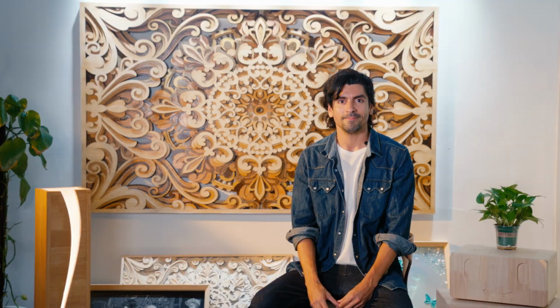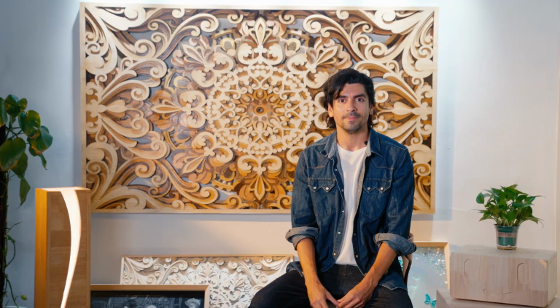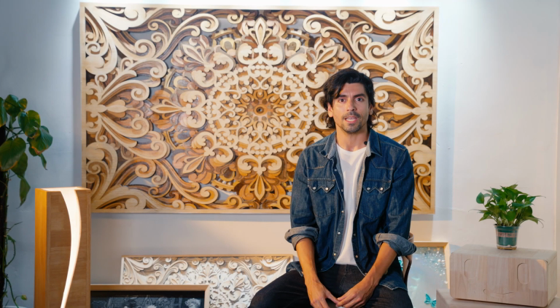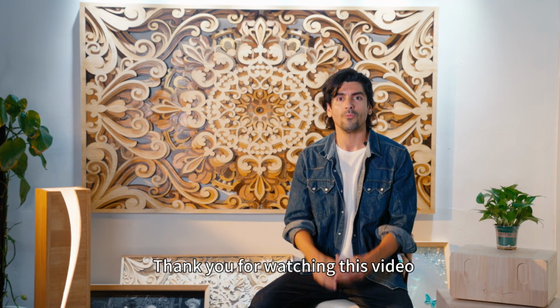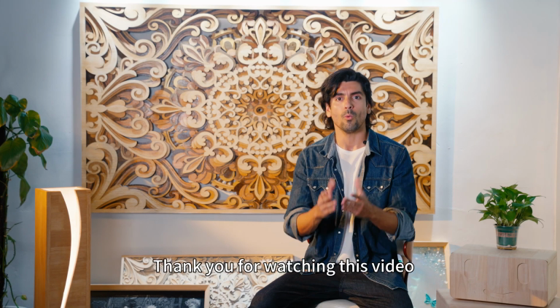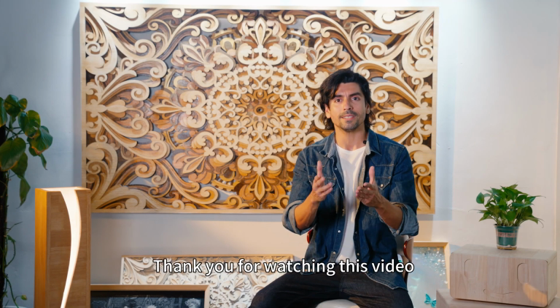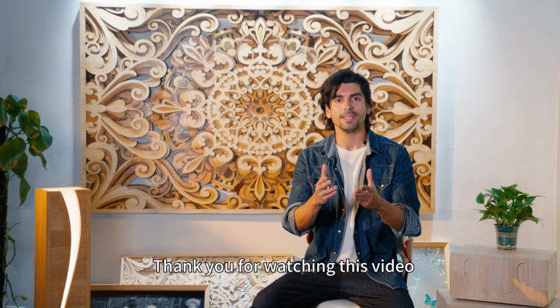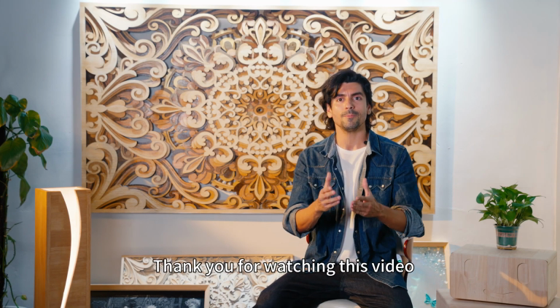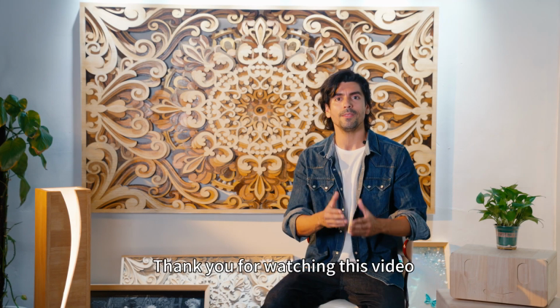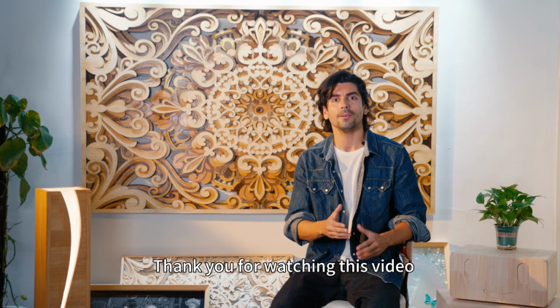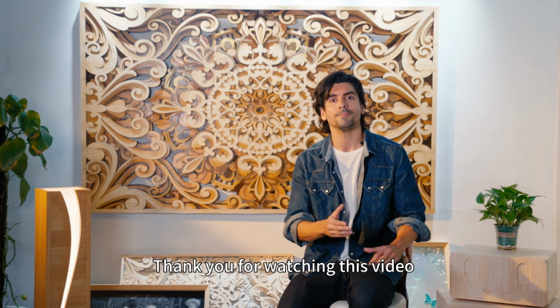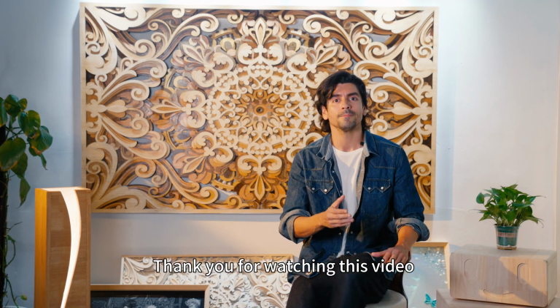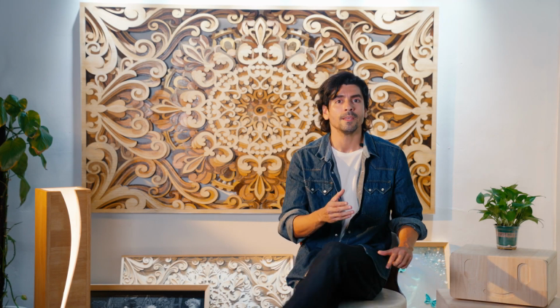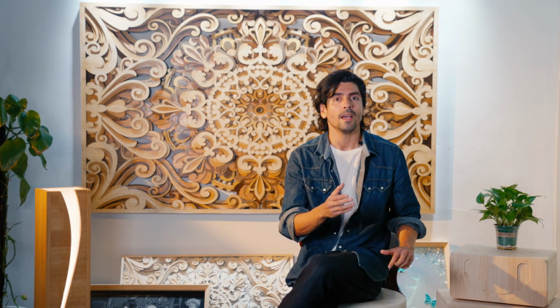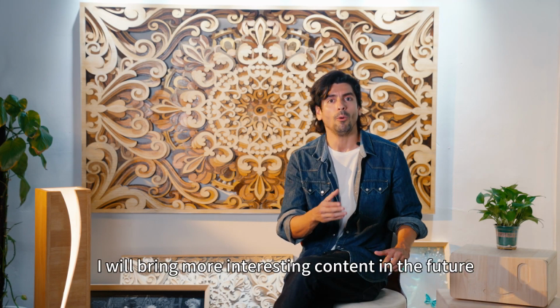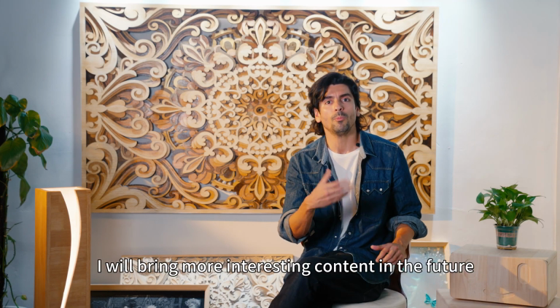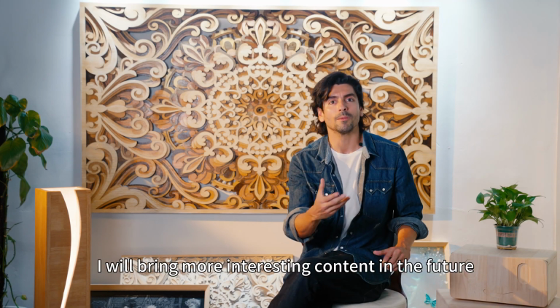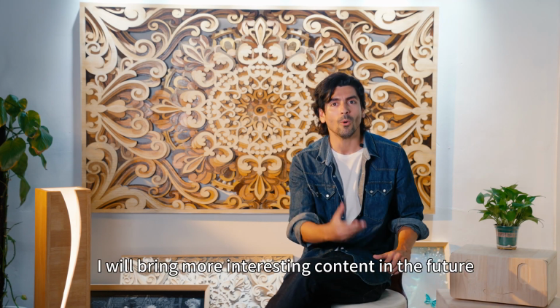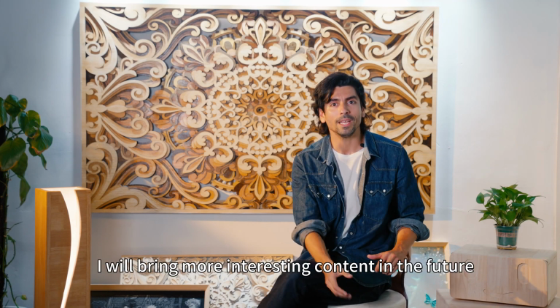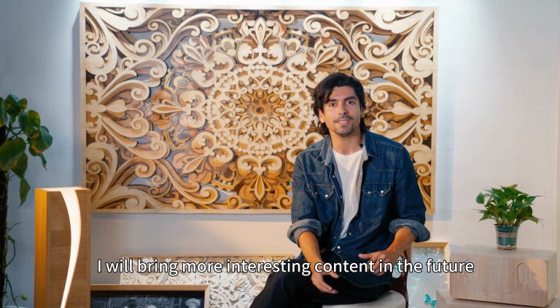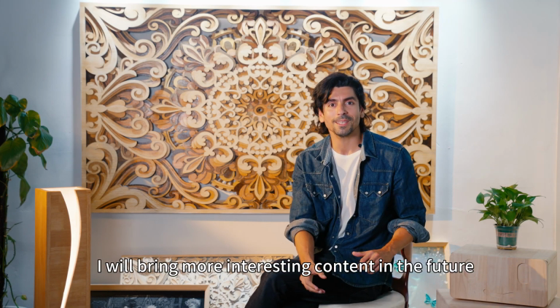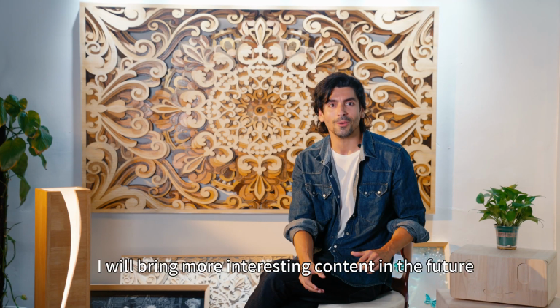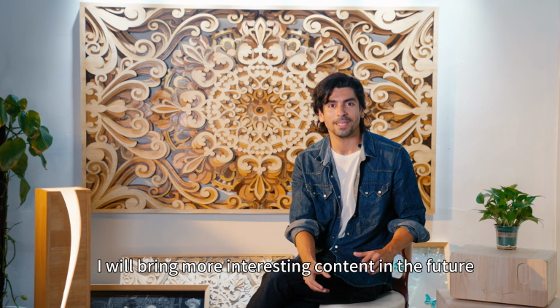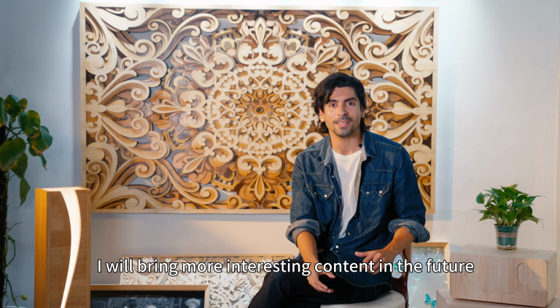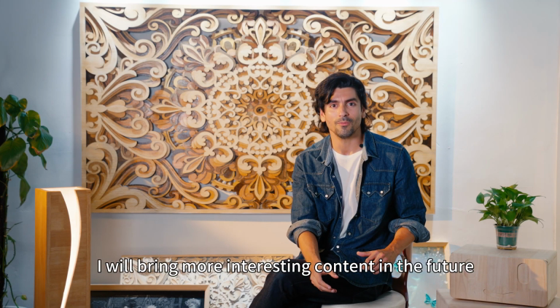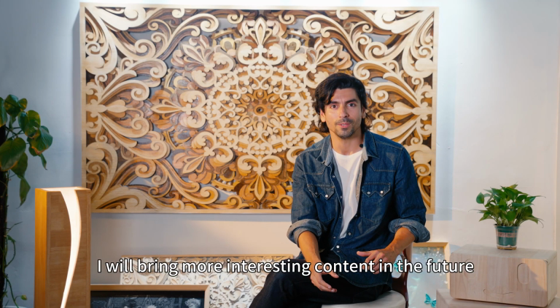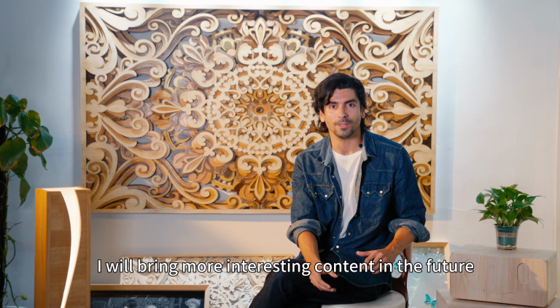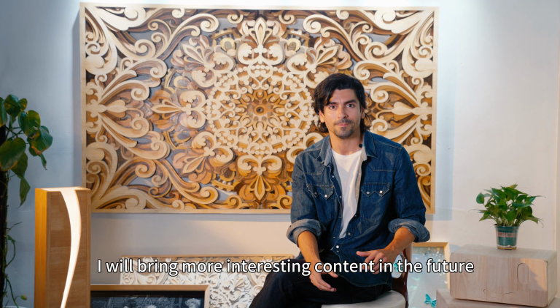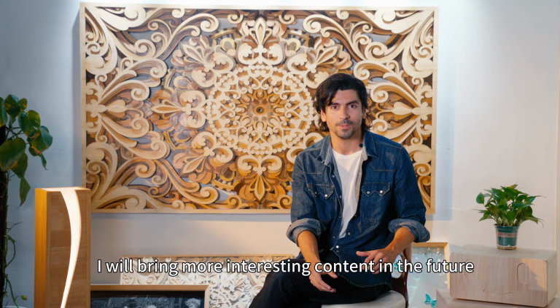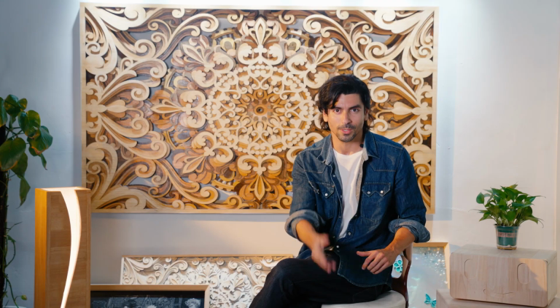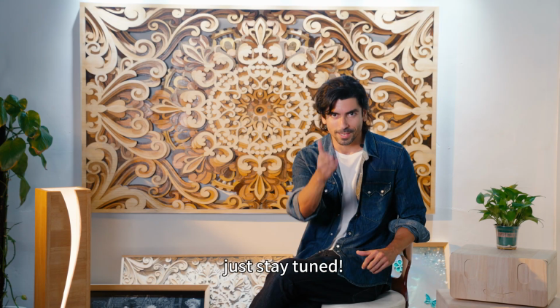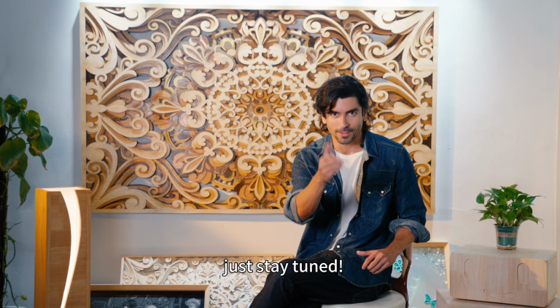Thank you for watching this video. I will bring more interesting content in the future, so stay tuned.